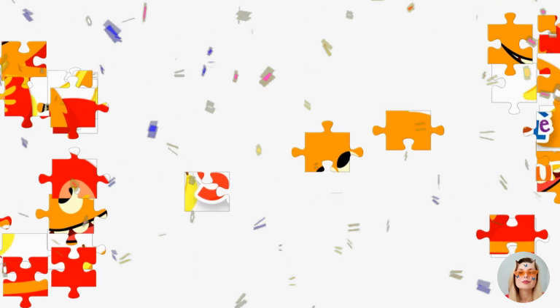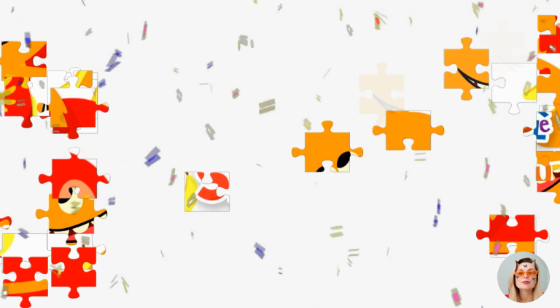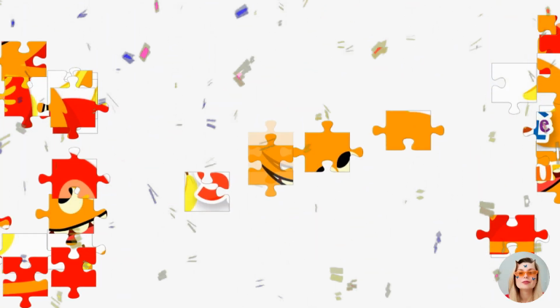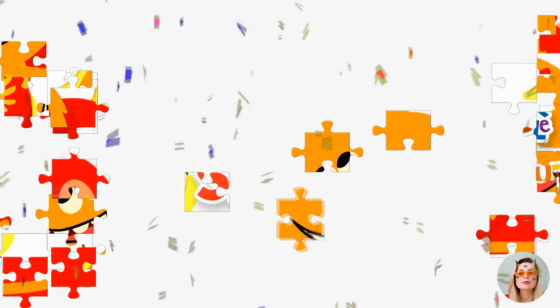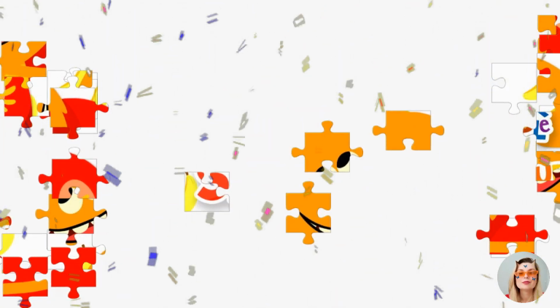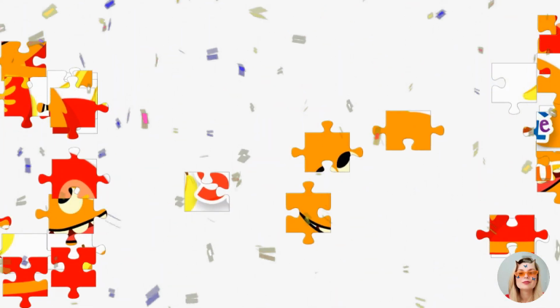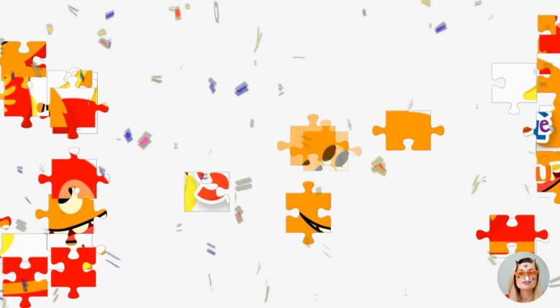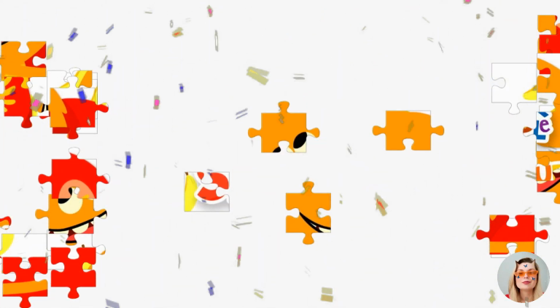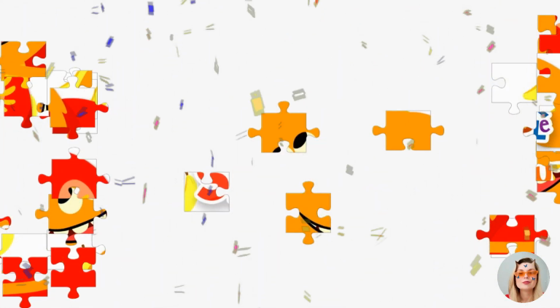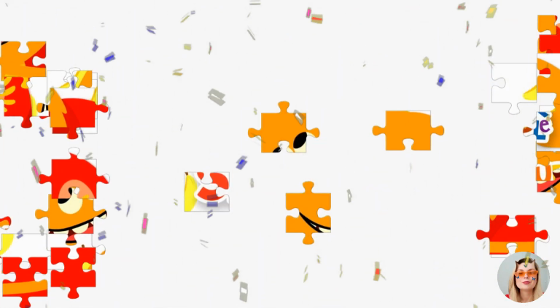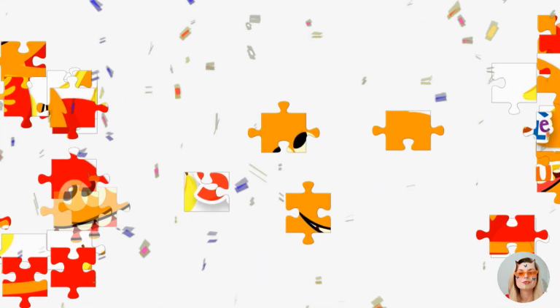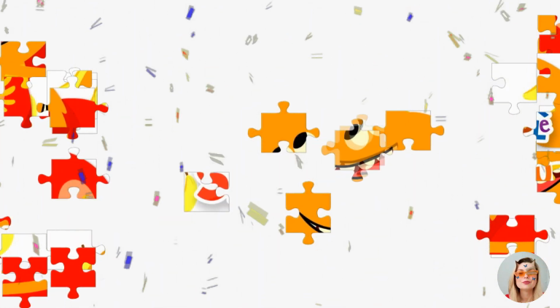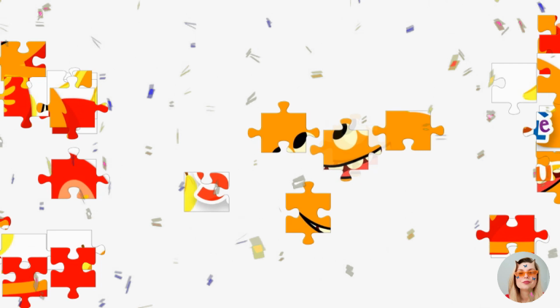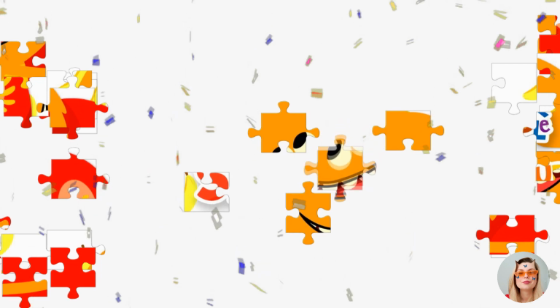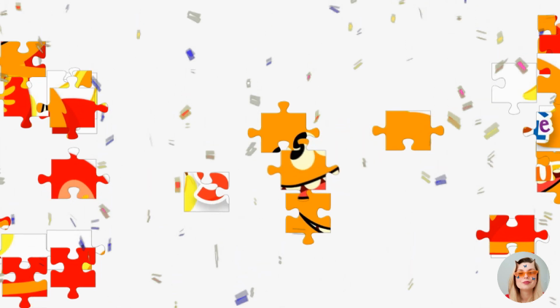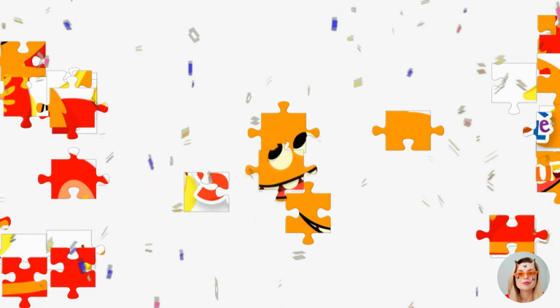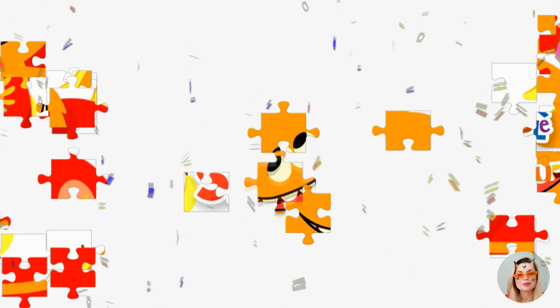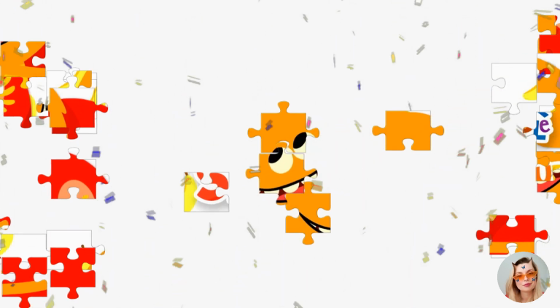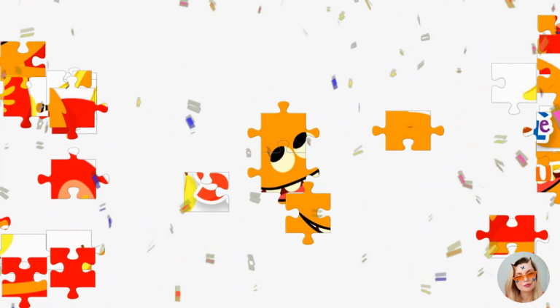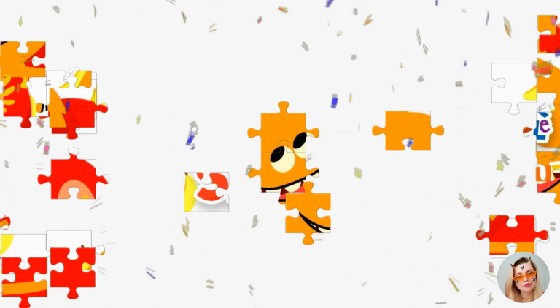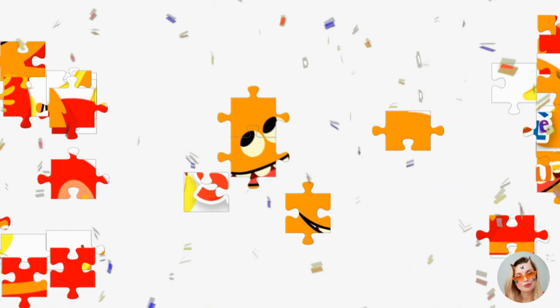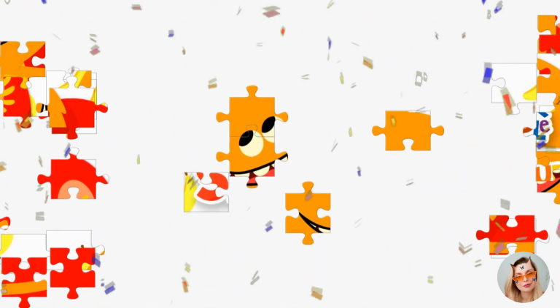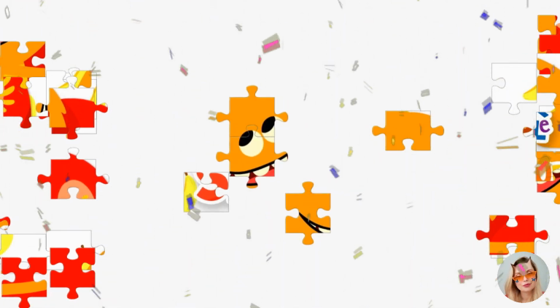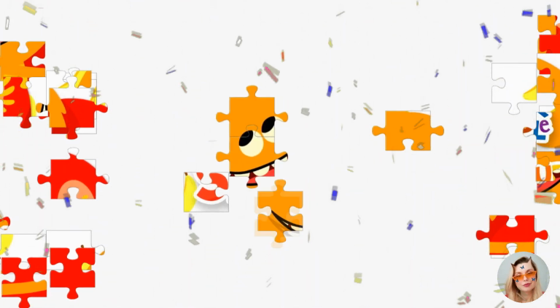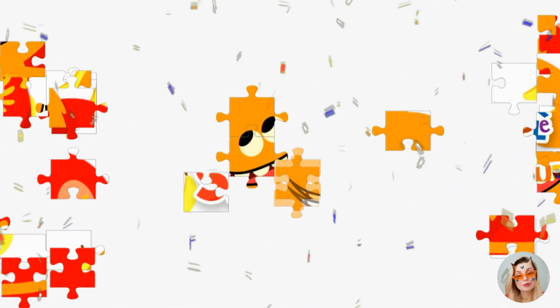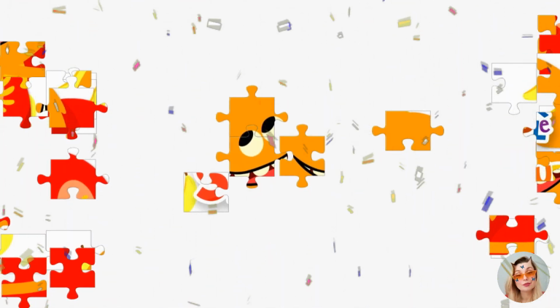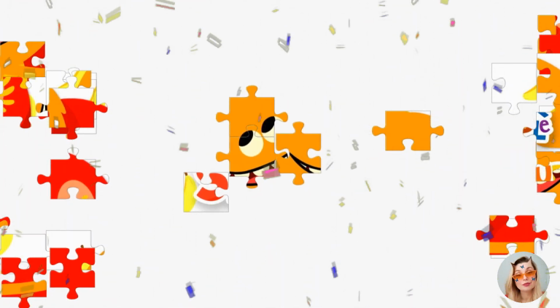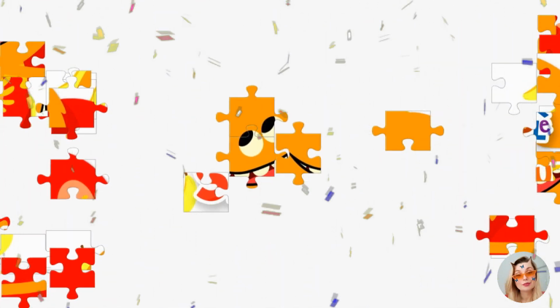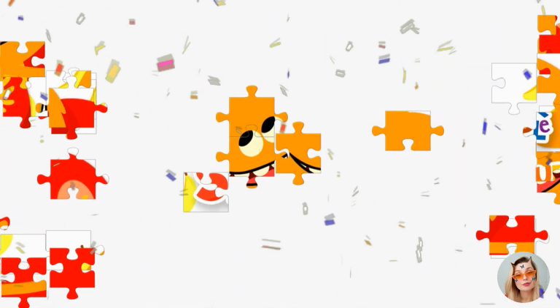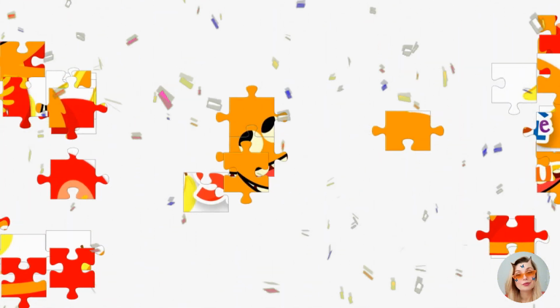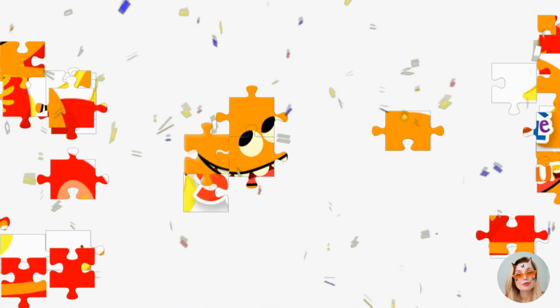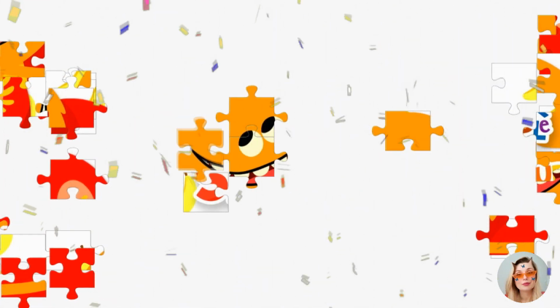I like to eat, eat, eat apples and bananas.